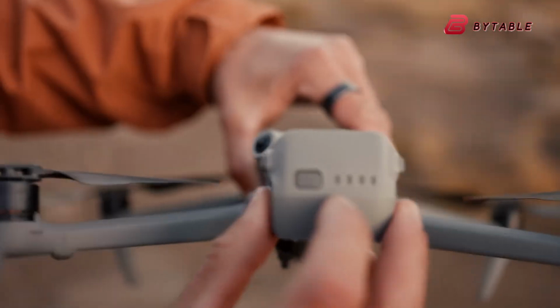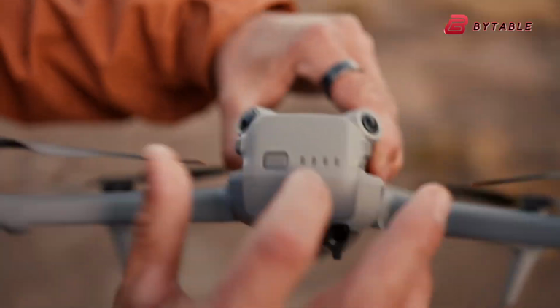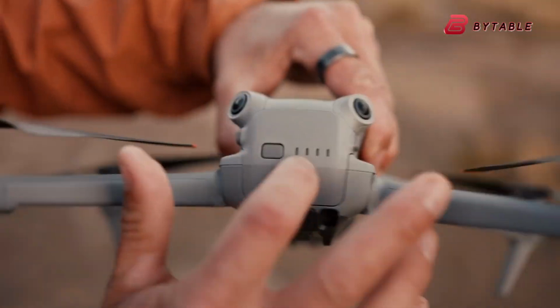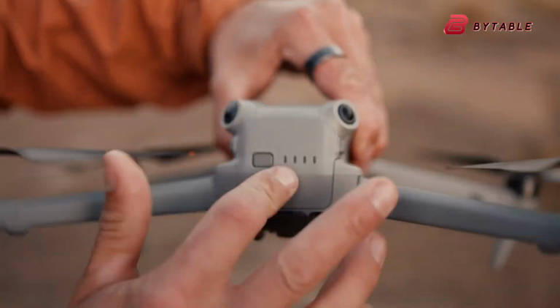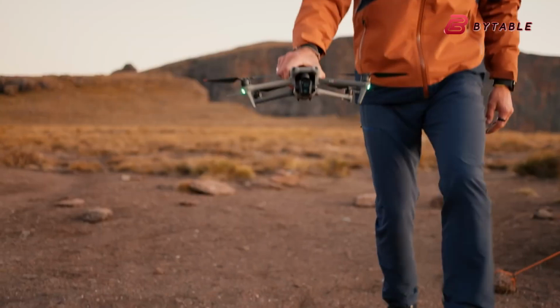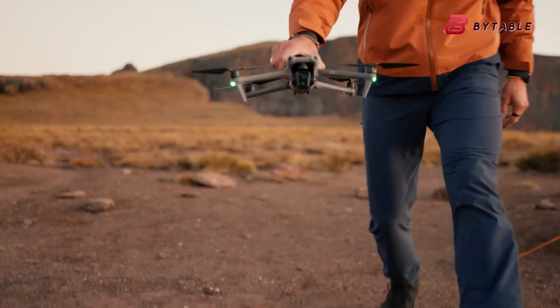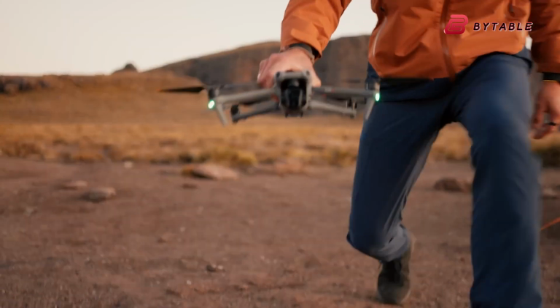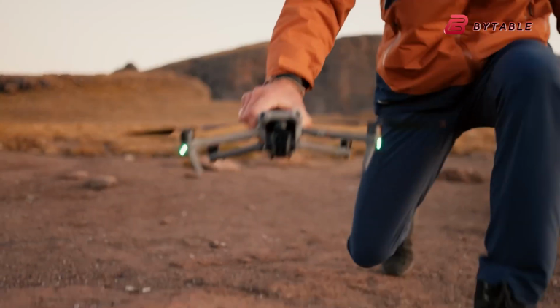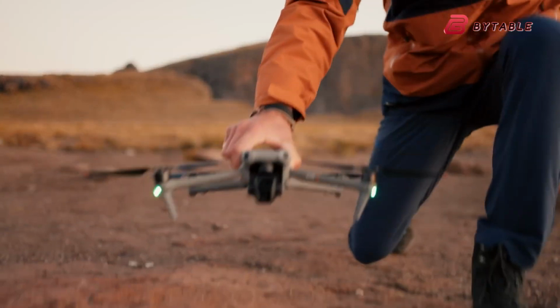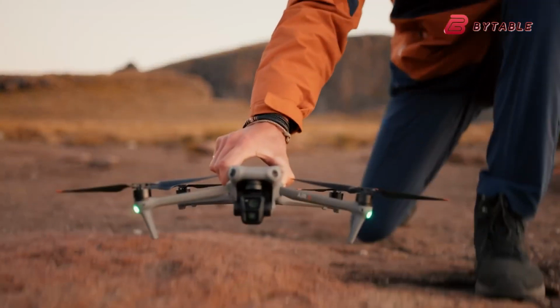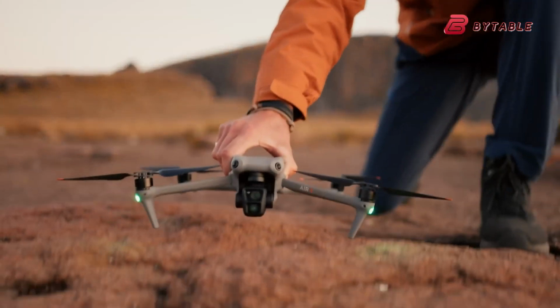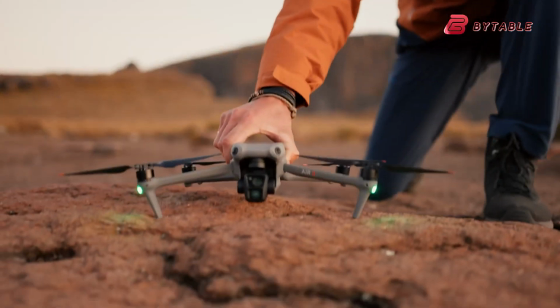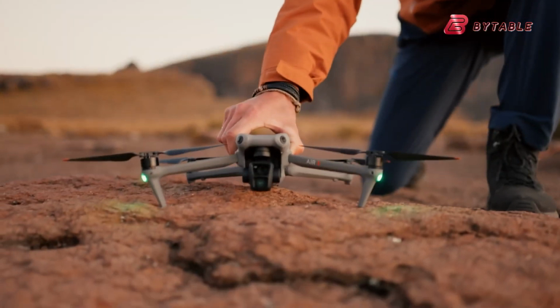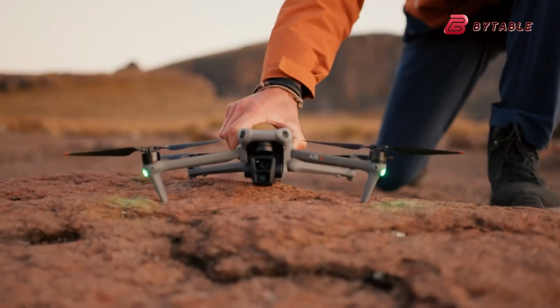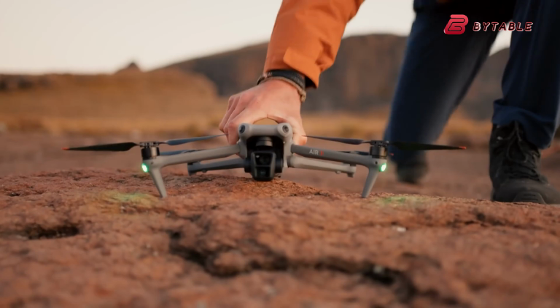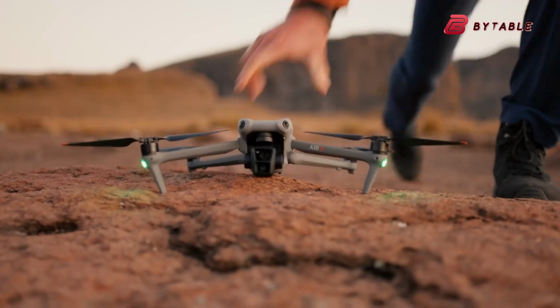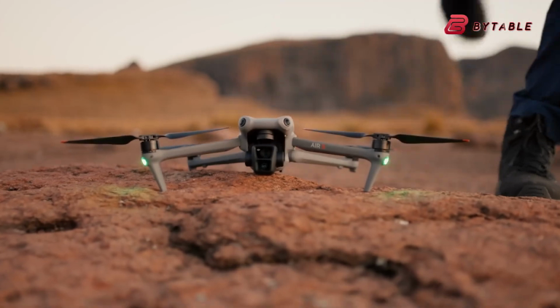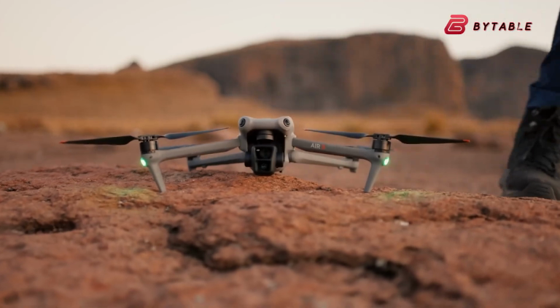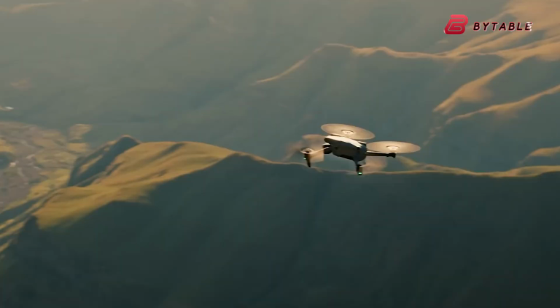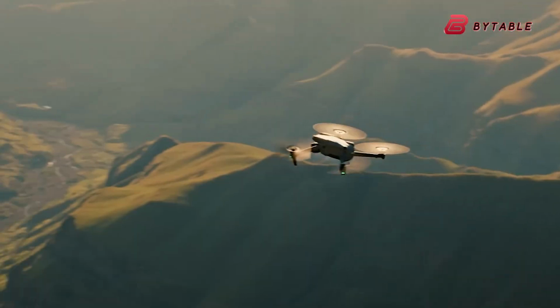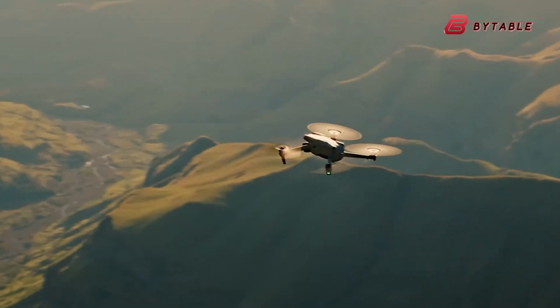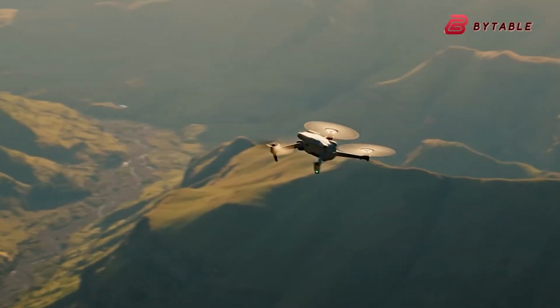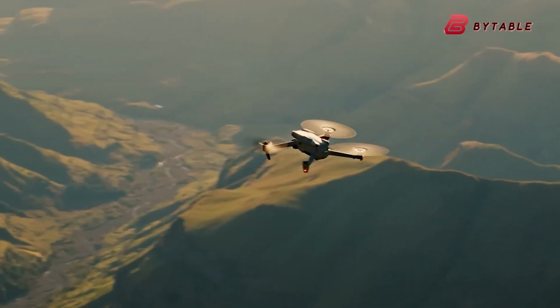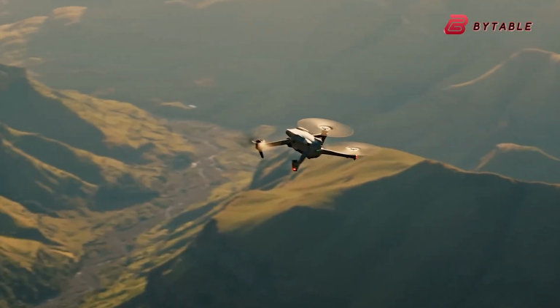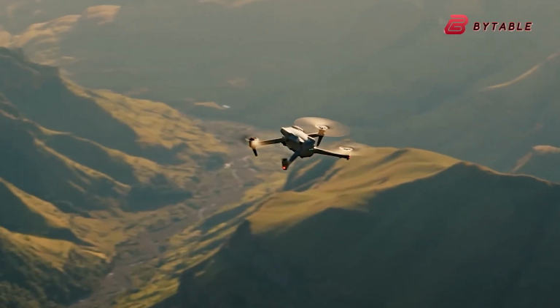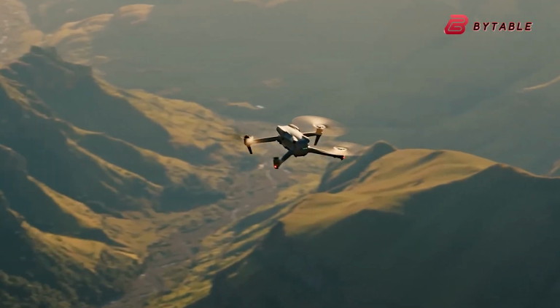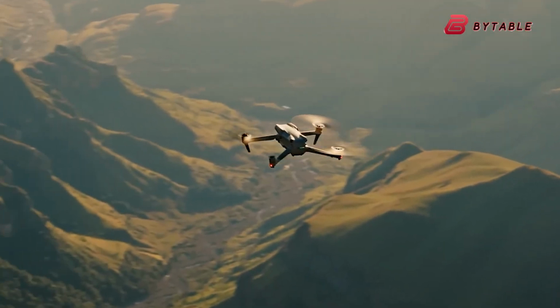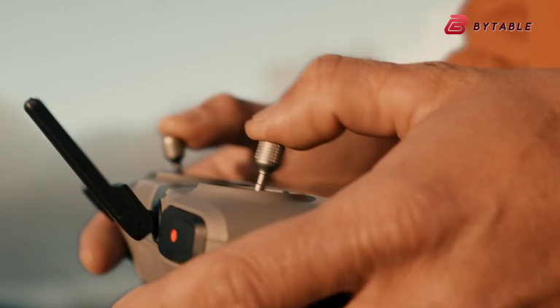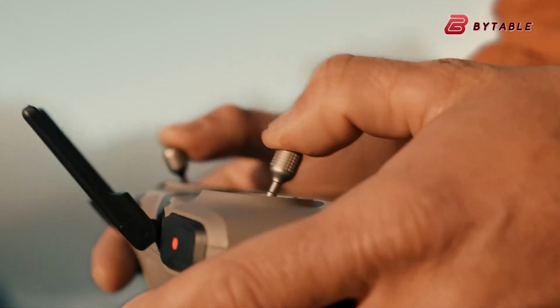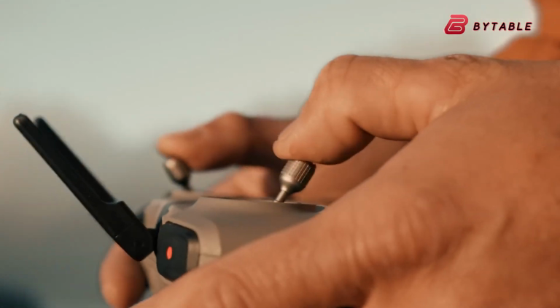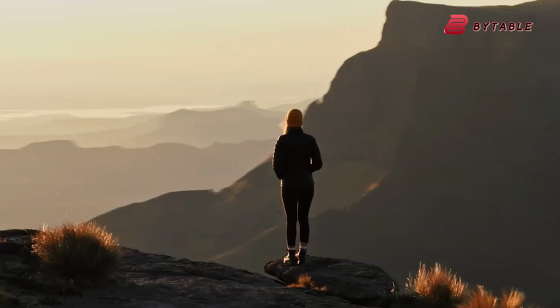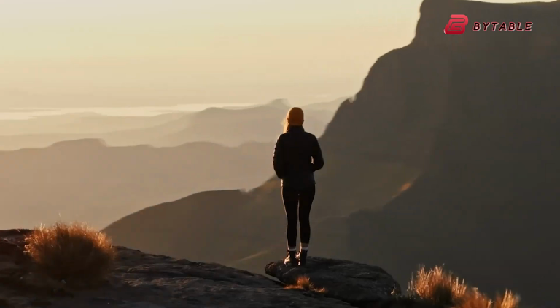So that was all about the DJI Air 3S. Let us know your thoughts in the comment section below.